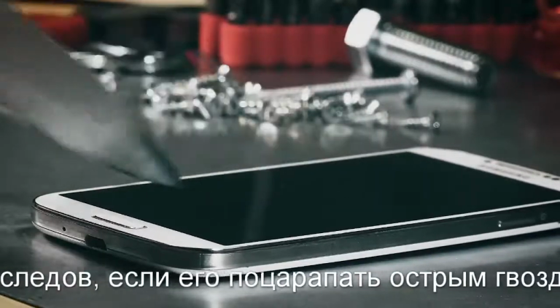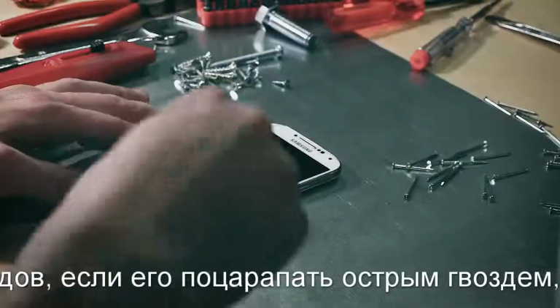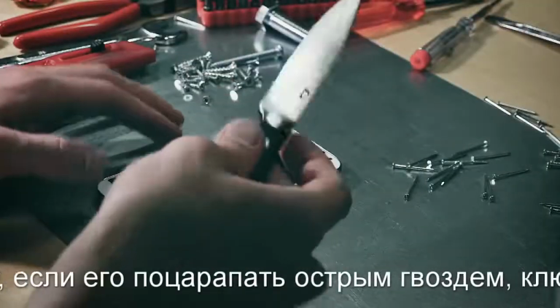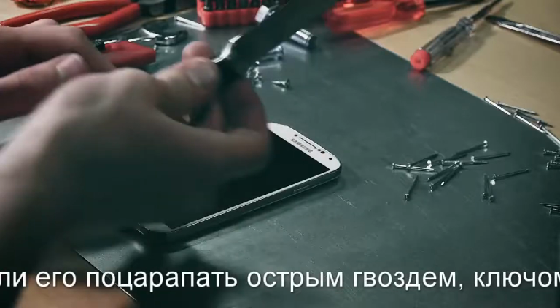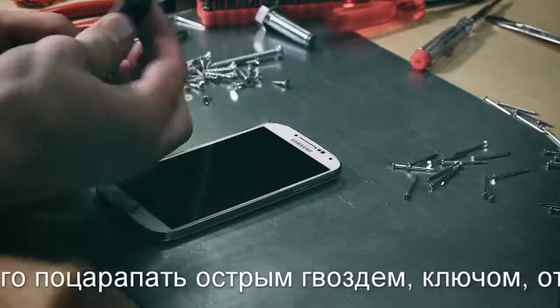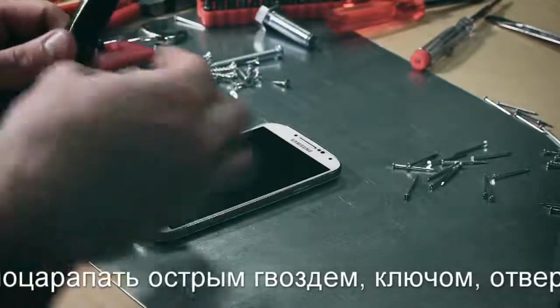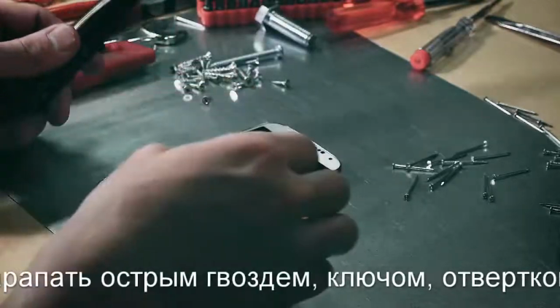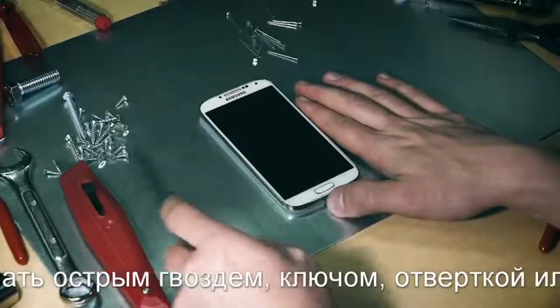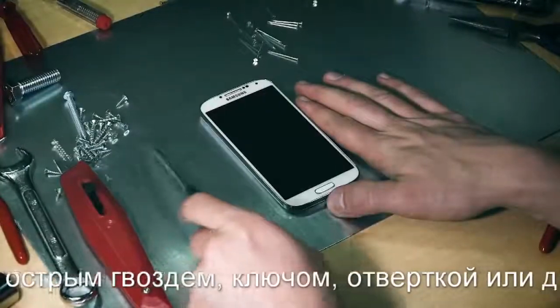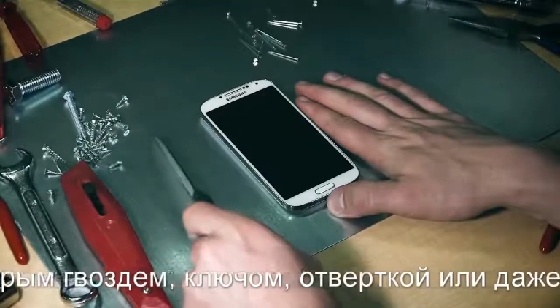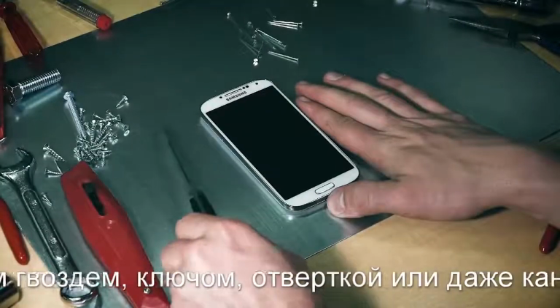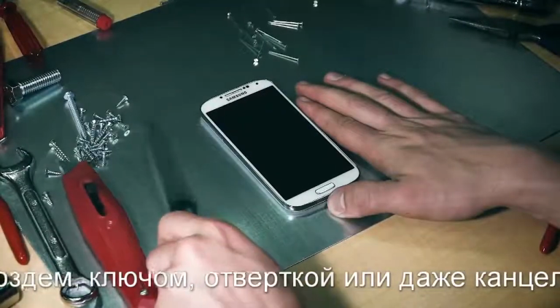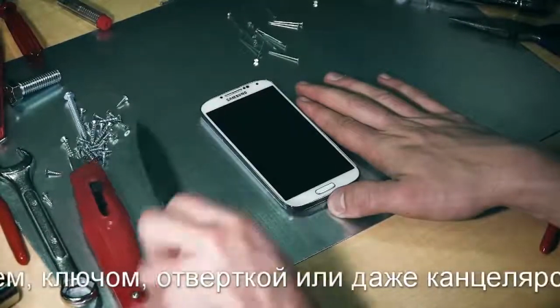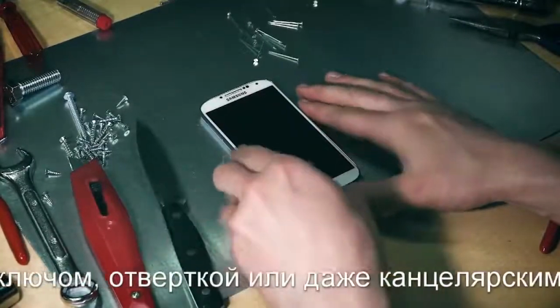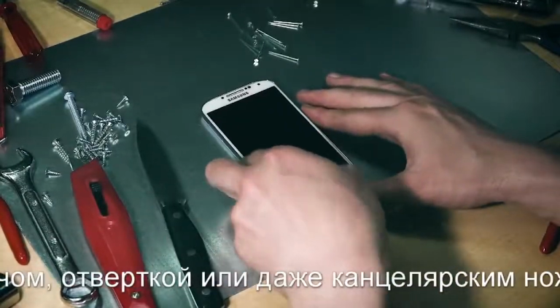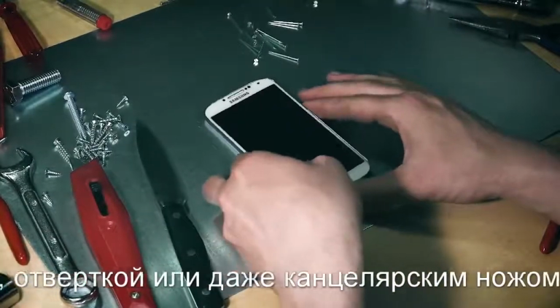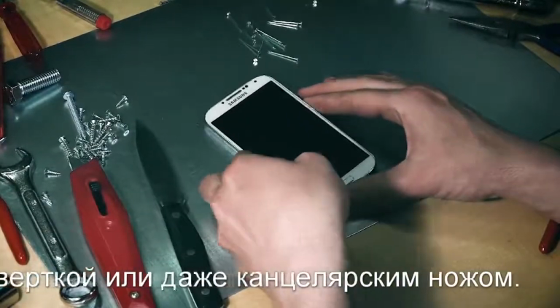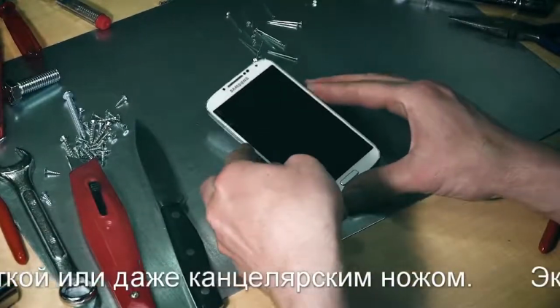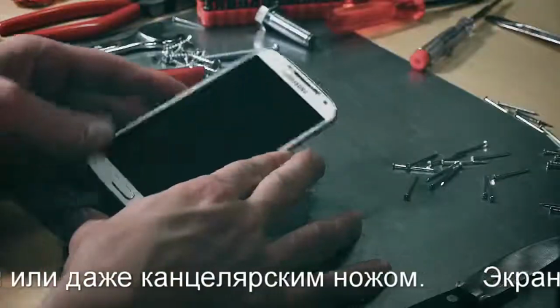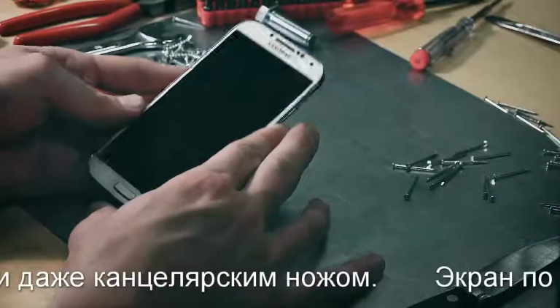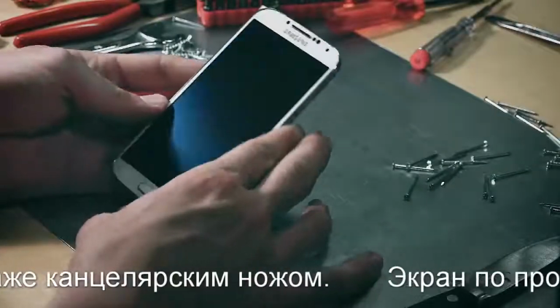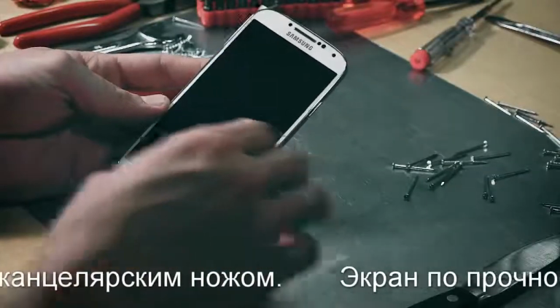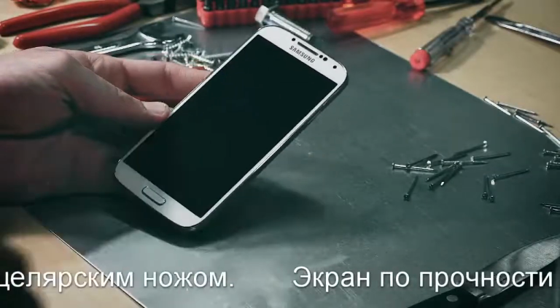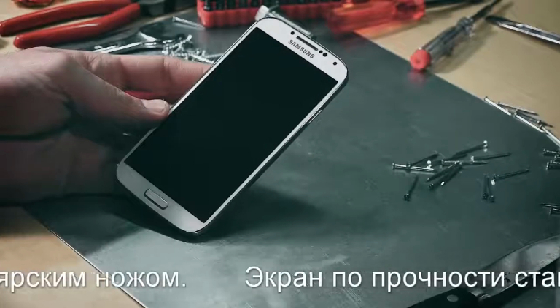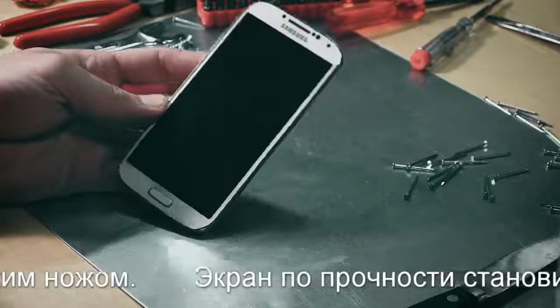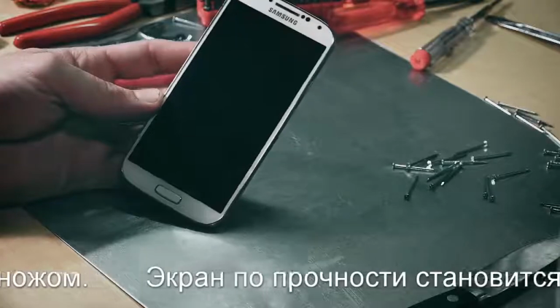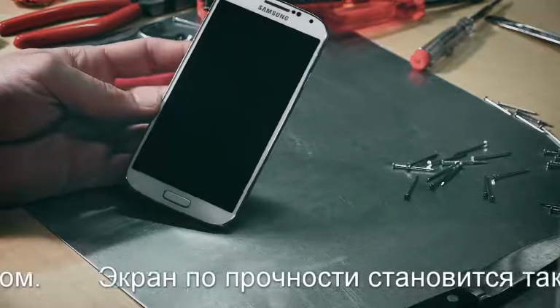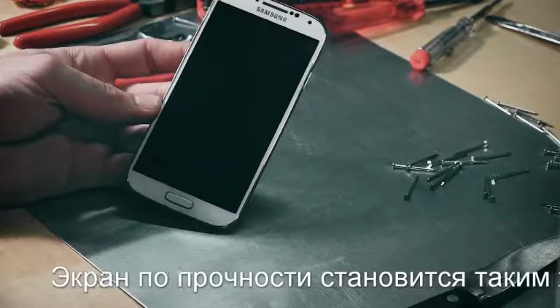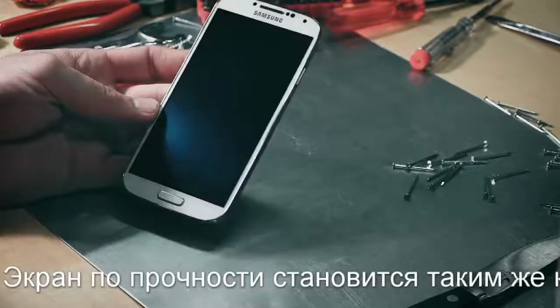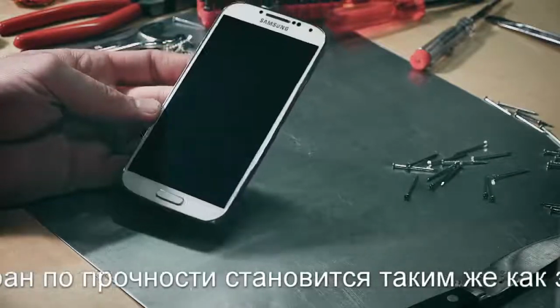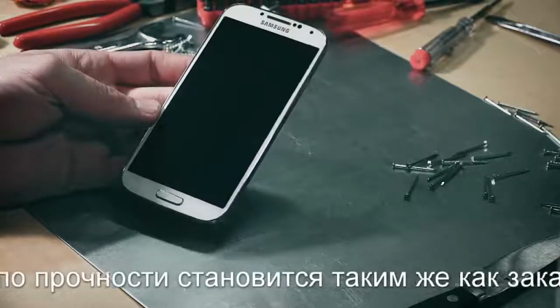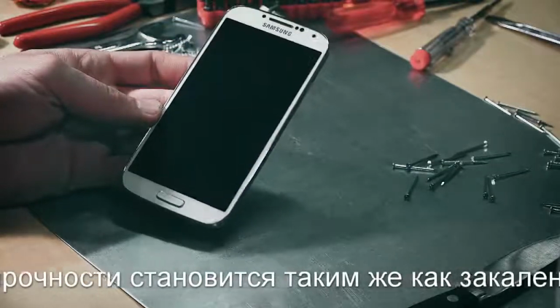It strengthens the glass screen to 9H tempered glass hardness and also helps it resist fingerprinting and dirt, keeping your valuables safe and clean.